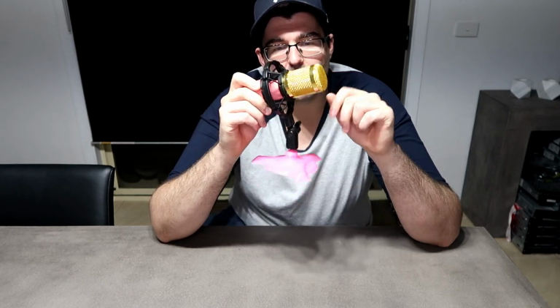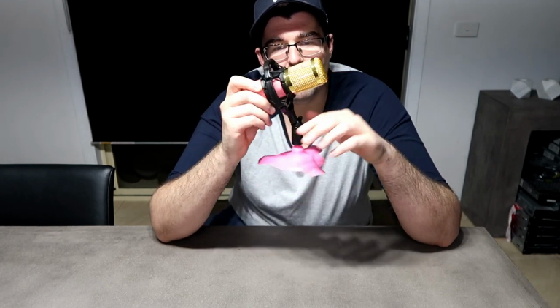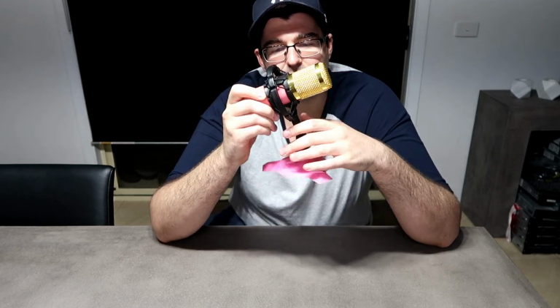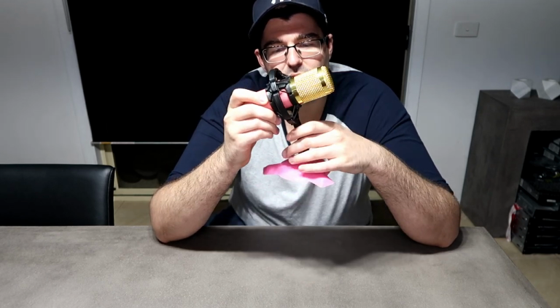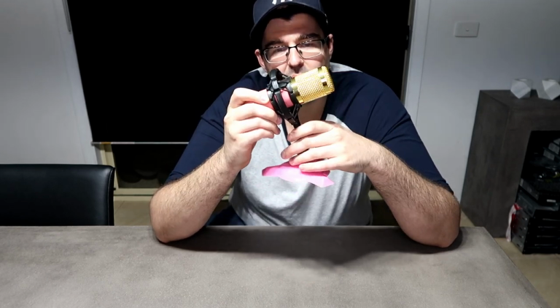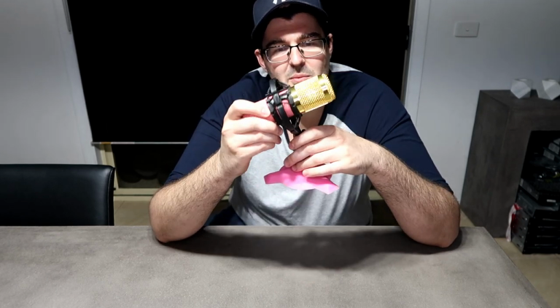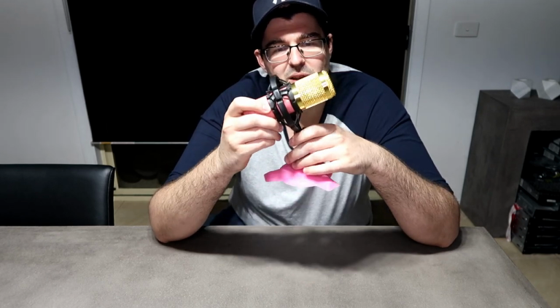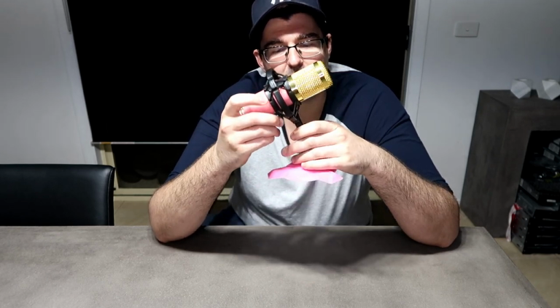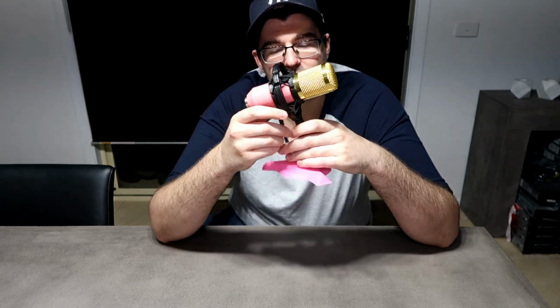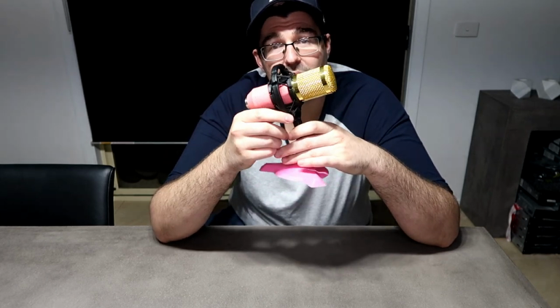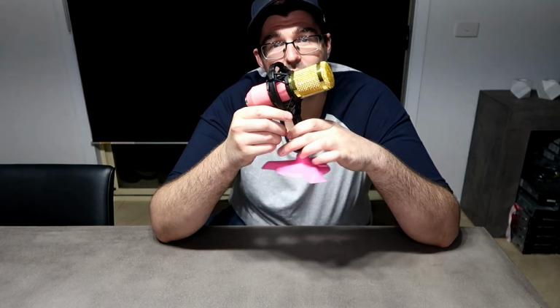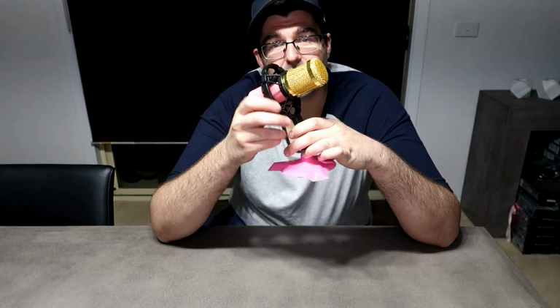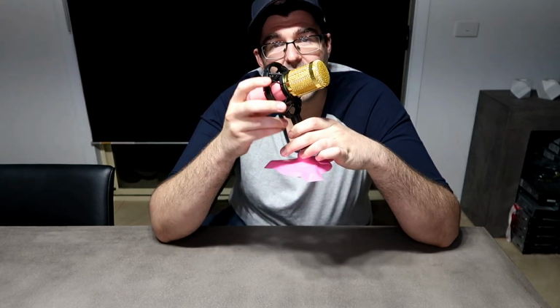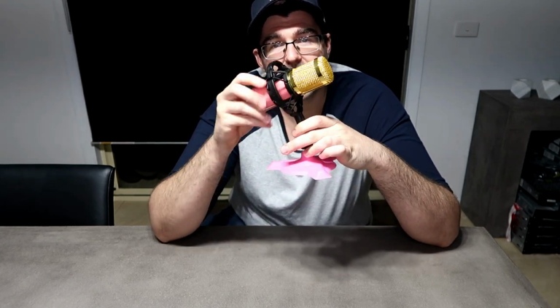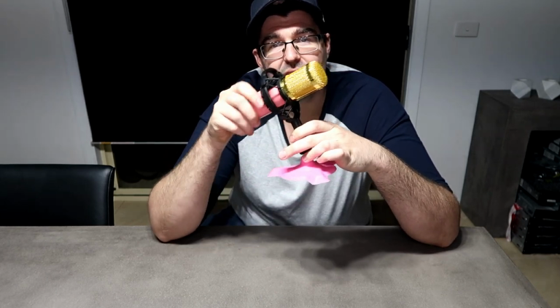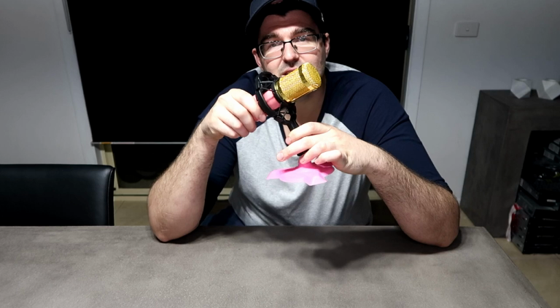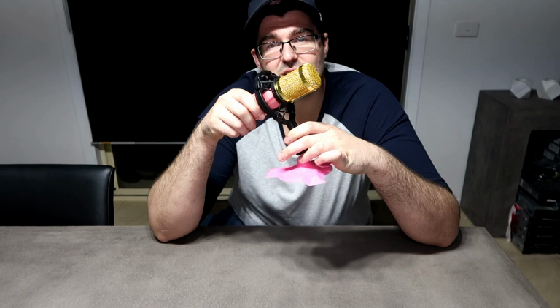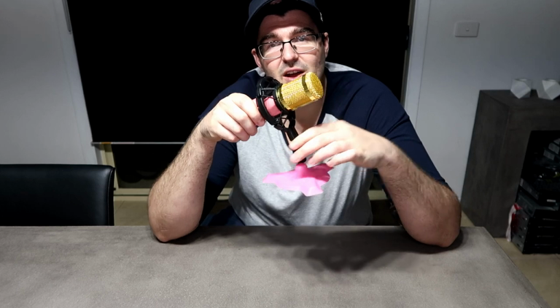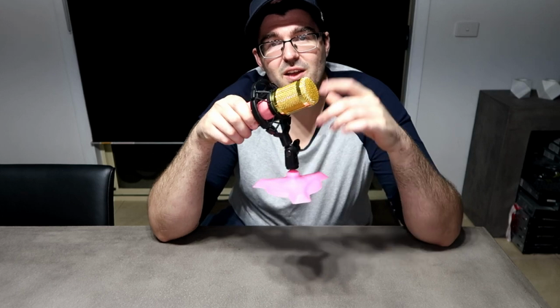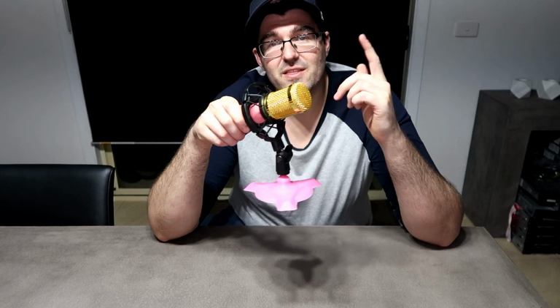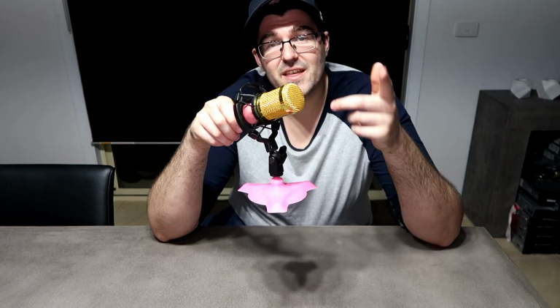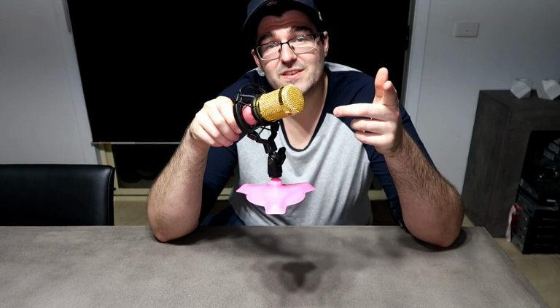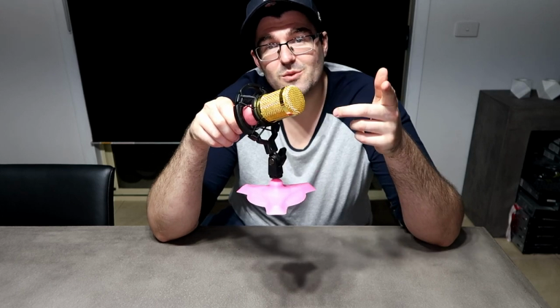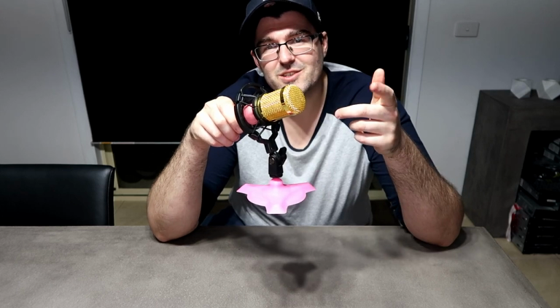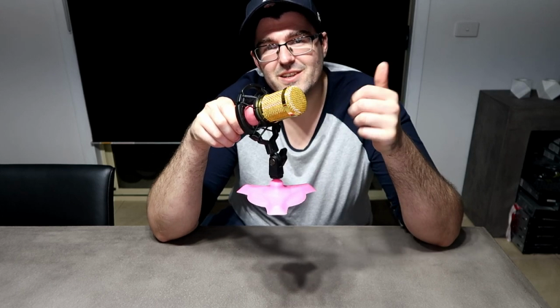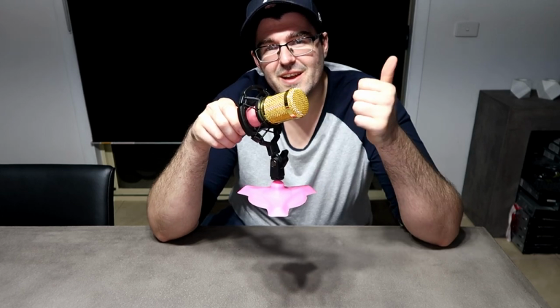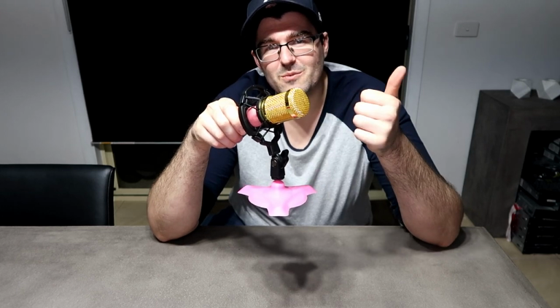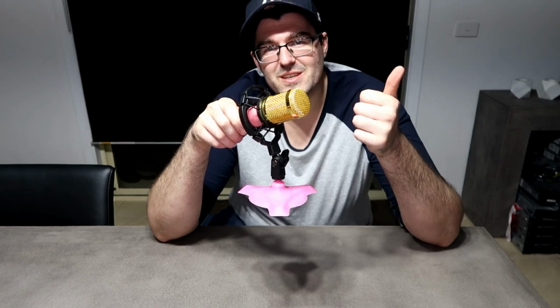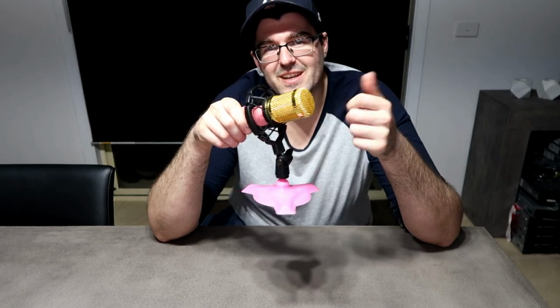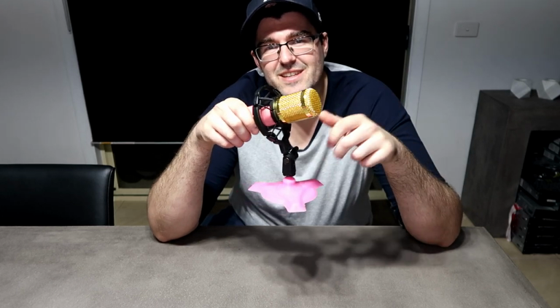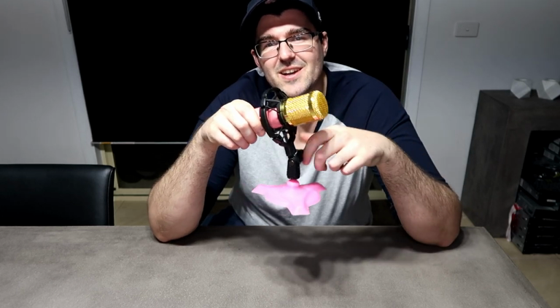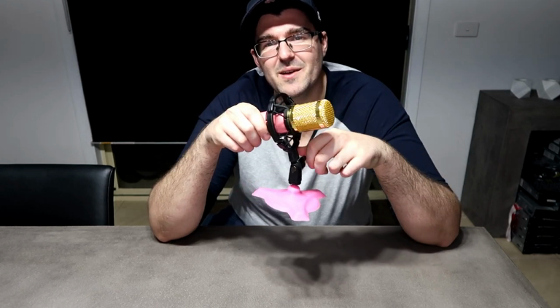But for the moment, I'm pretty happy with that. So thanks for watching and we'll see you next time.